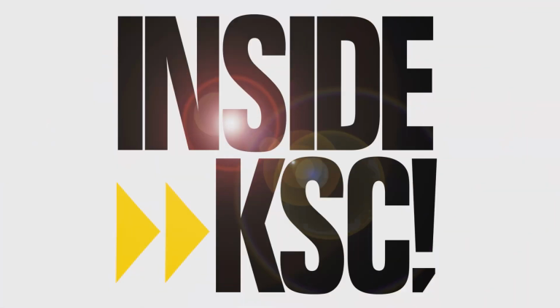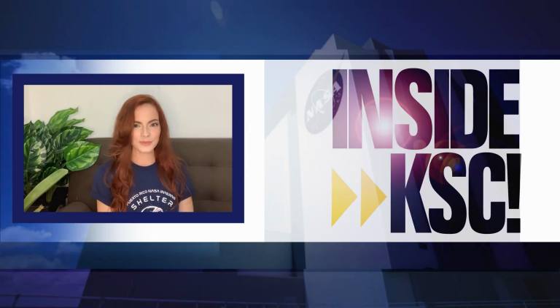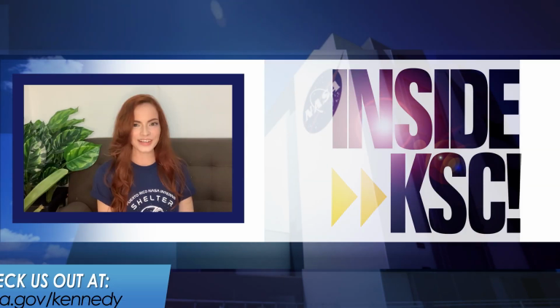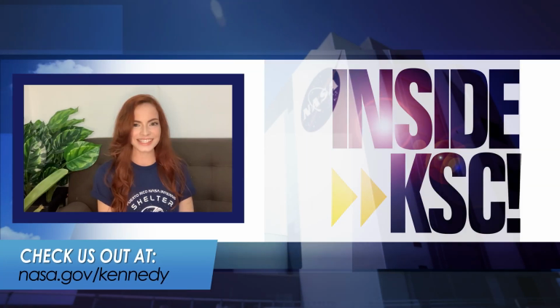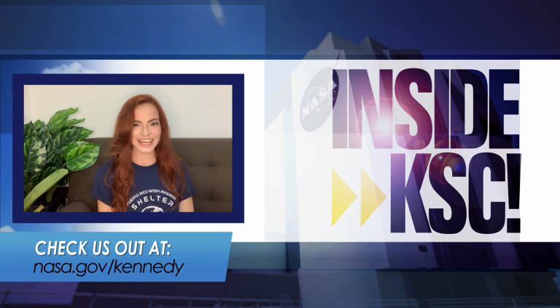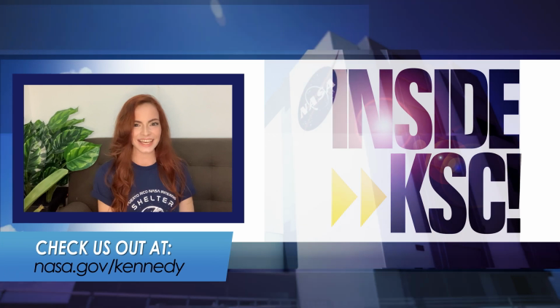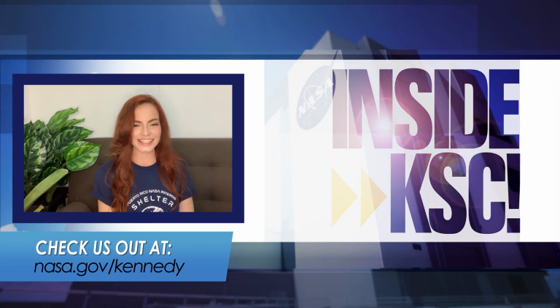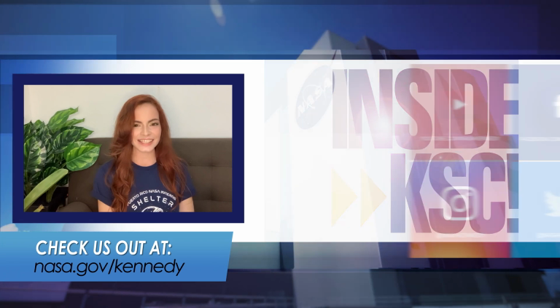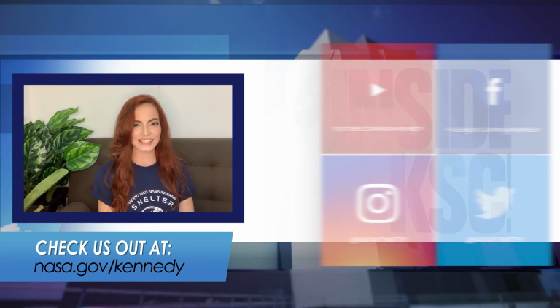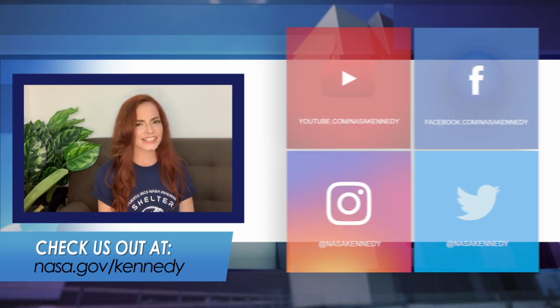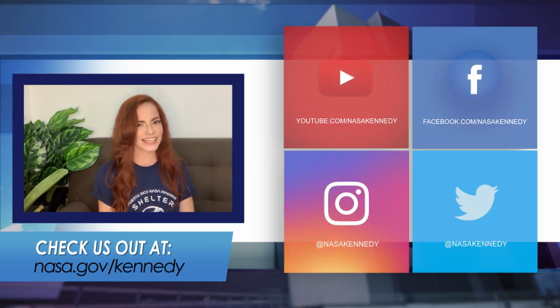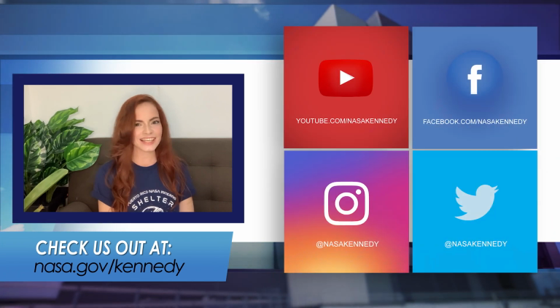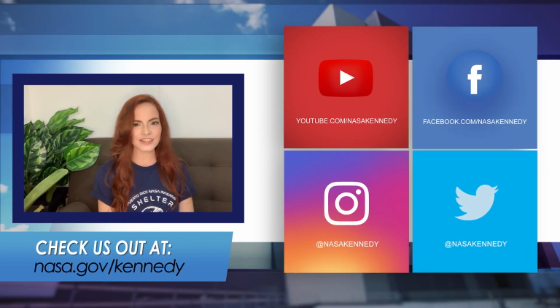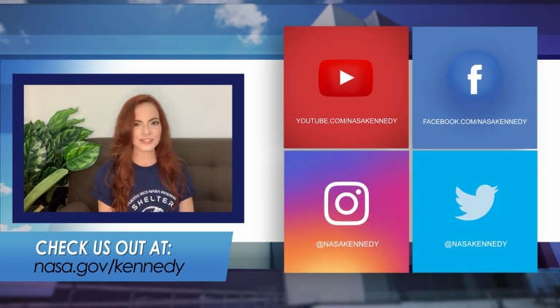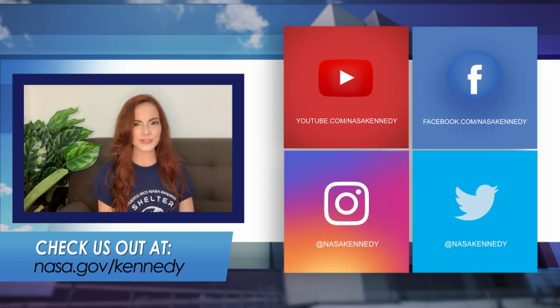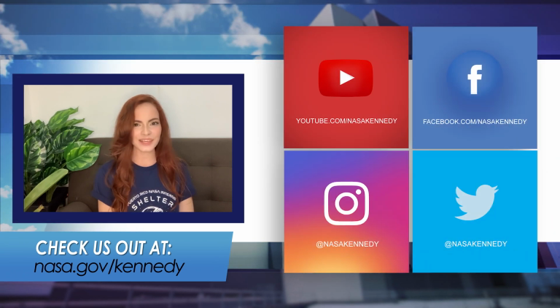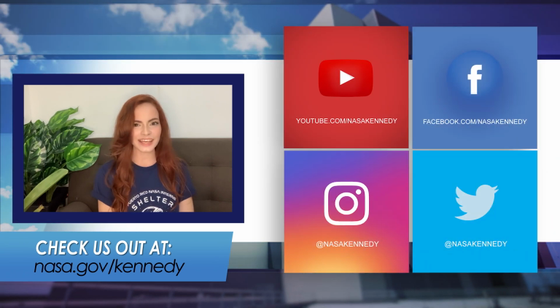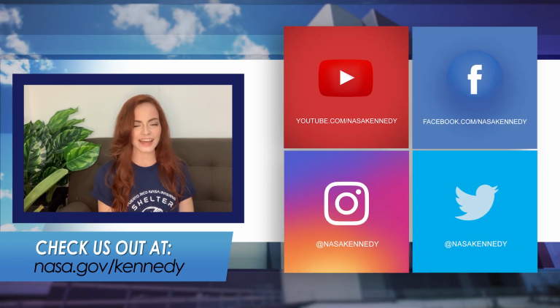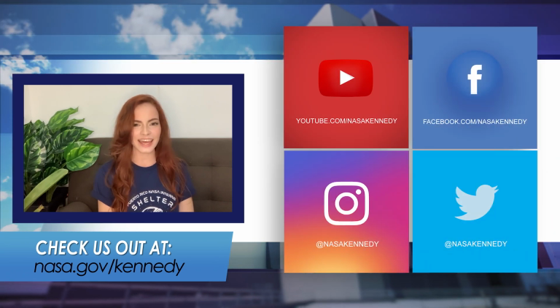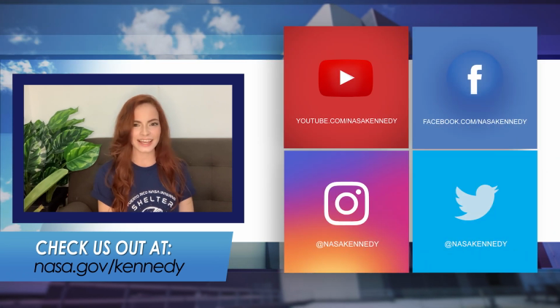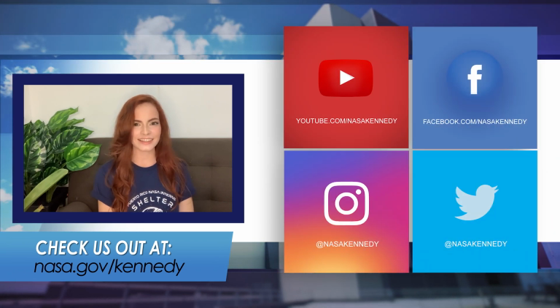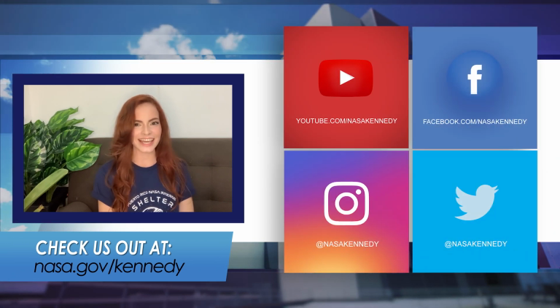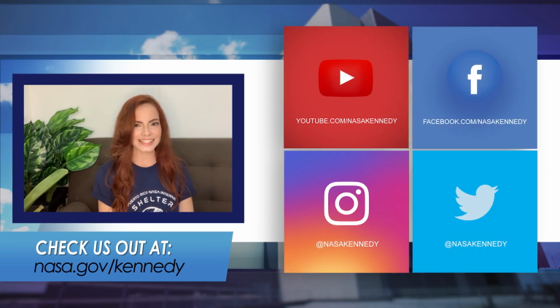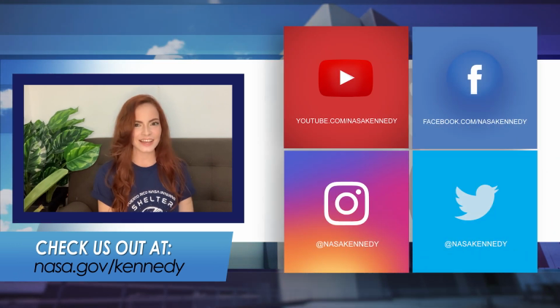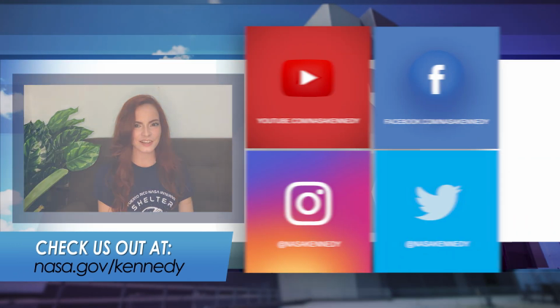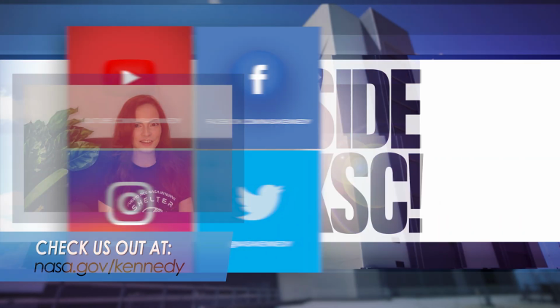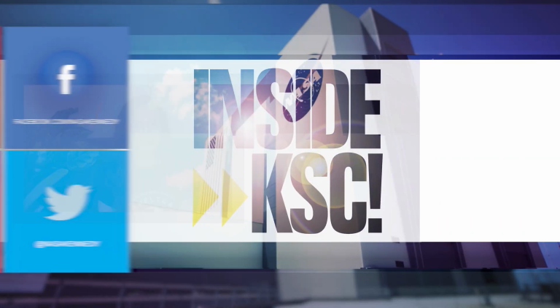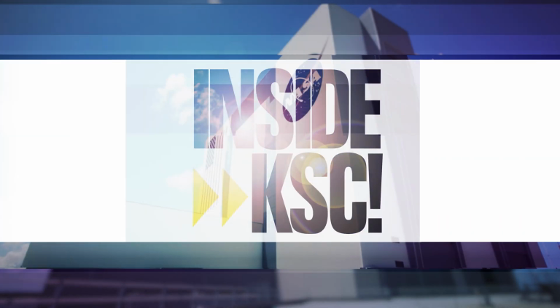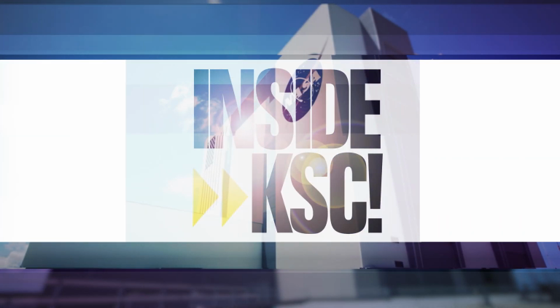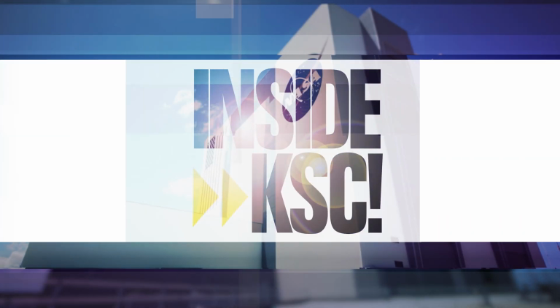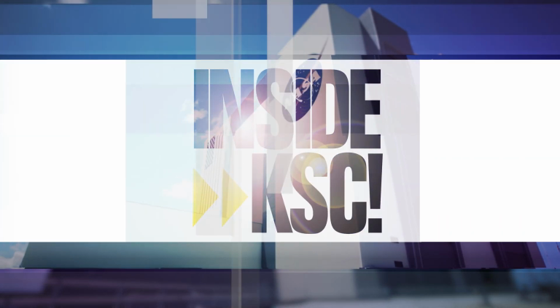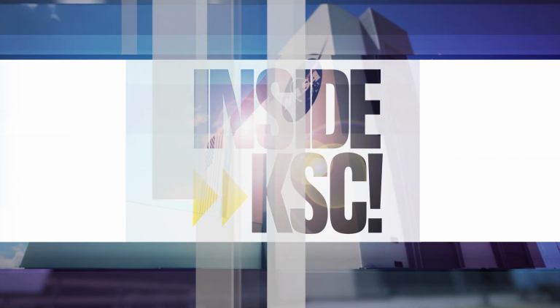For more insight into KSC, check us out on social media and on nasa.gov/kennedy.